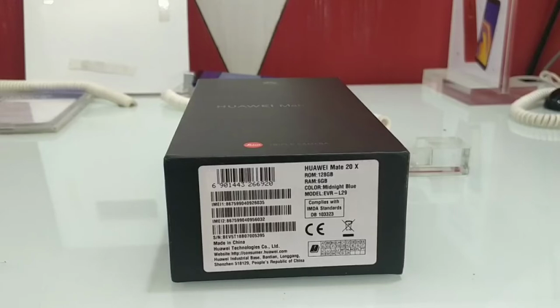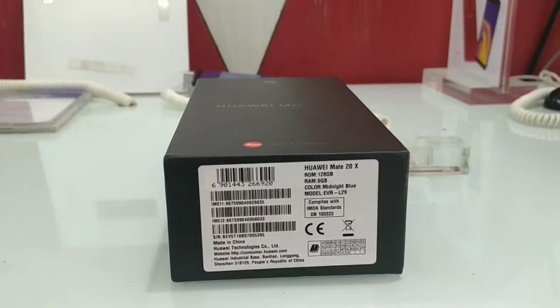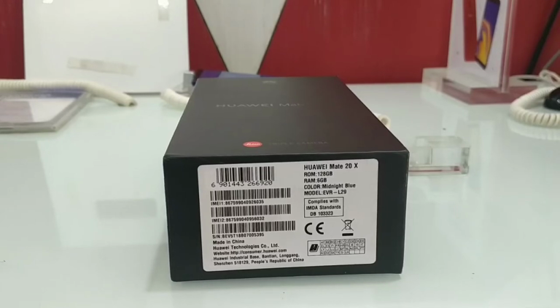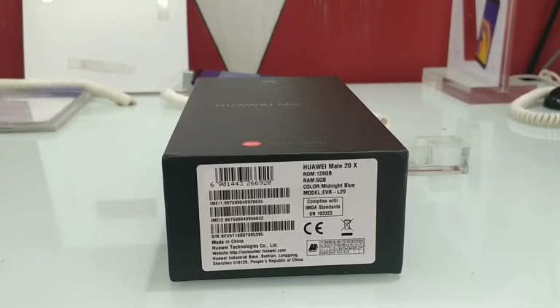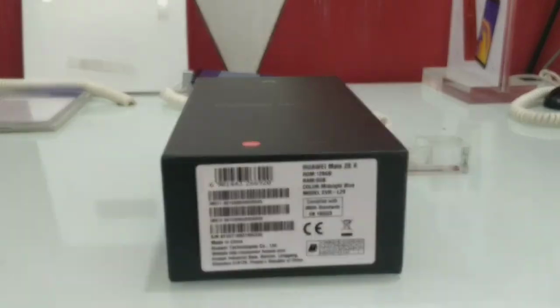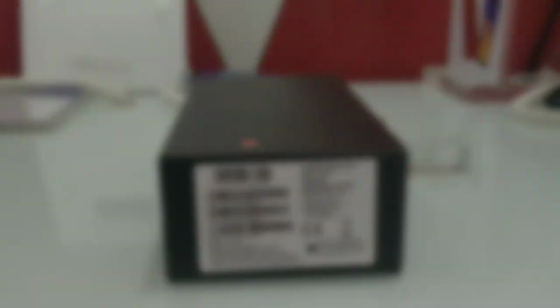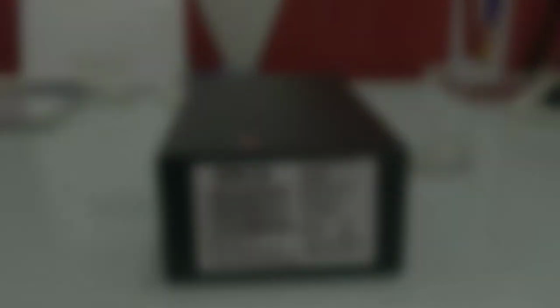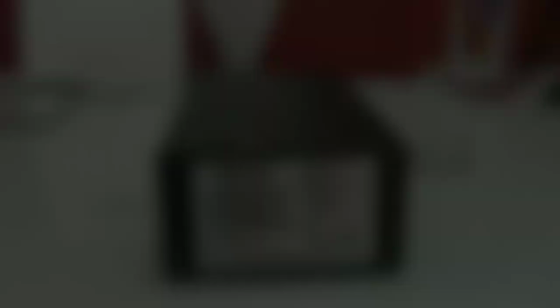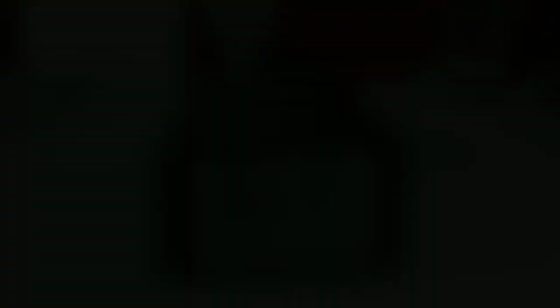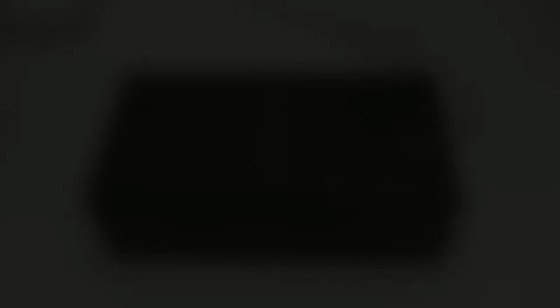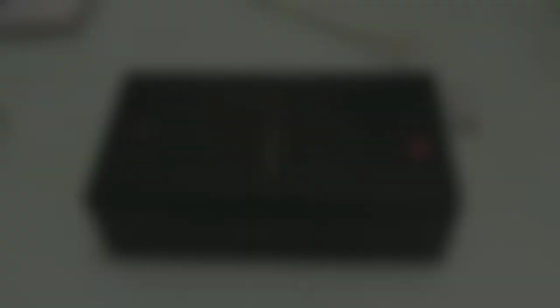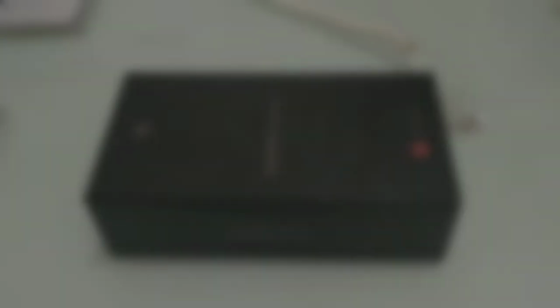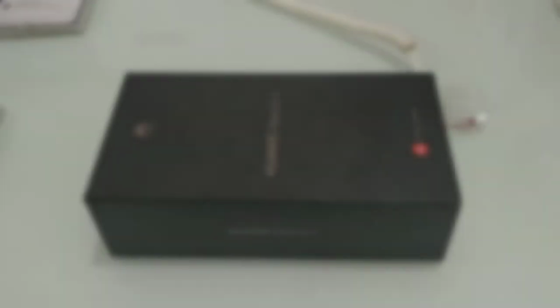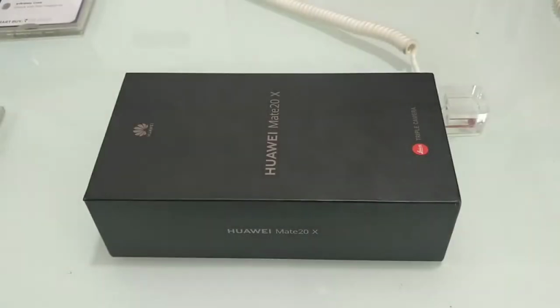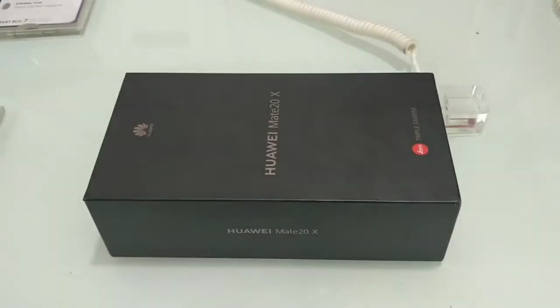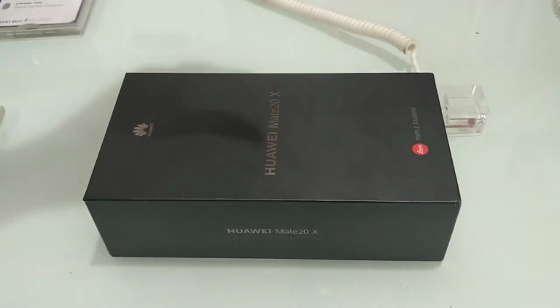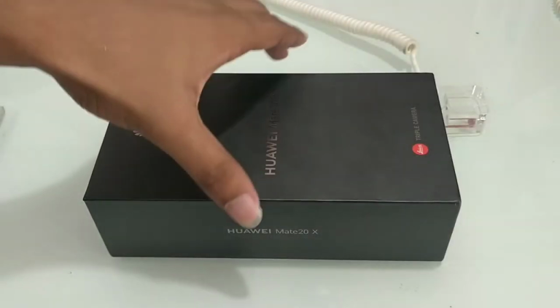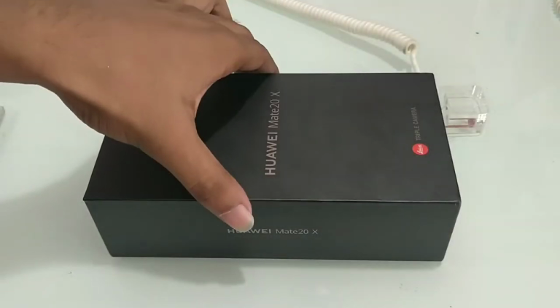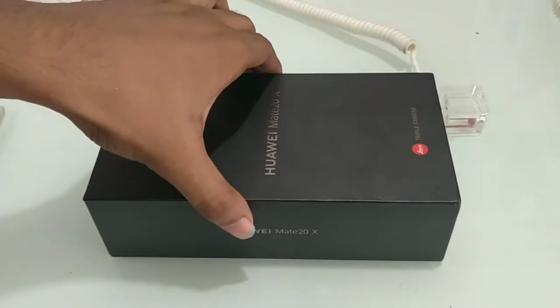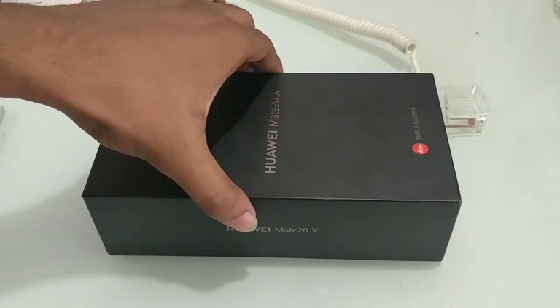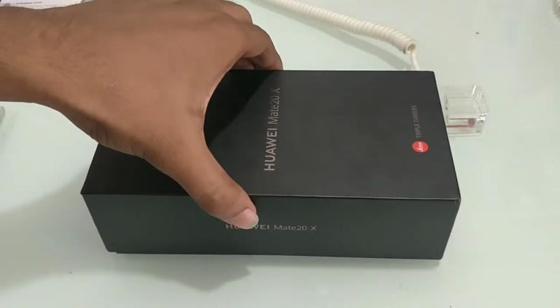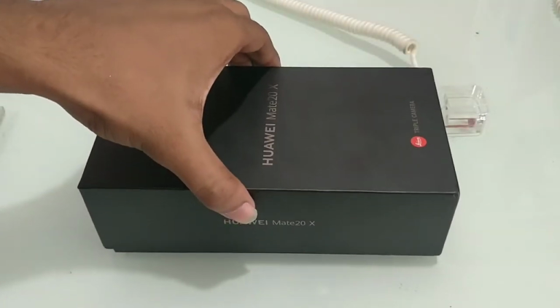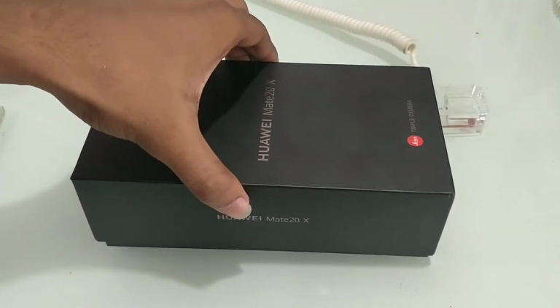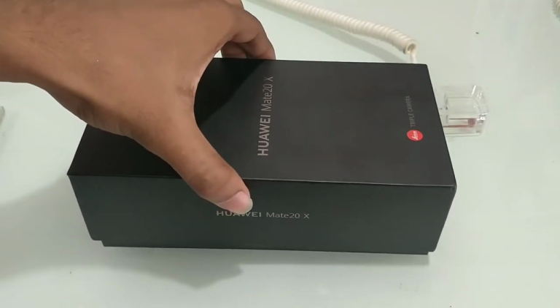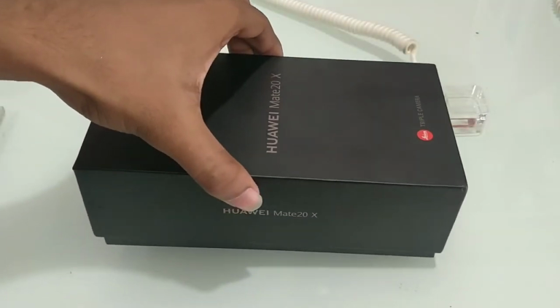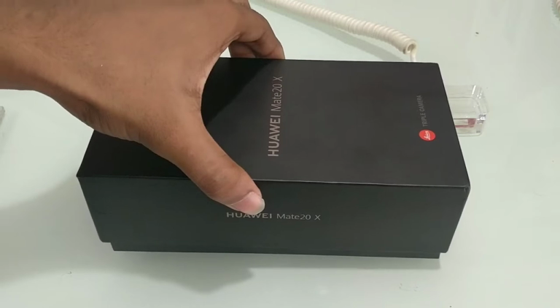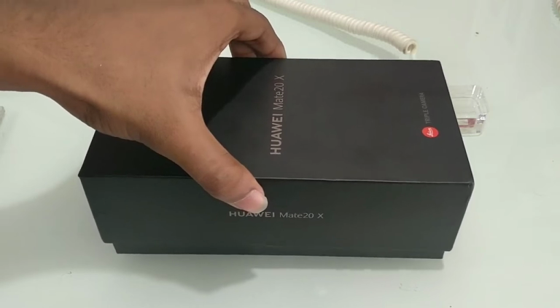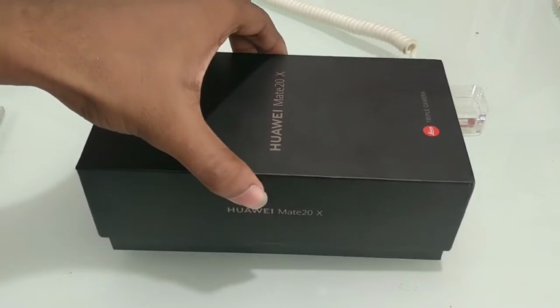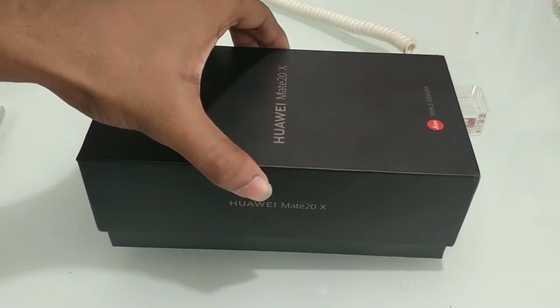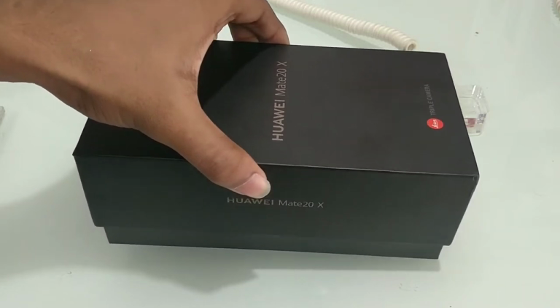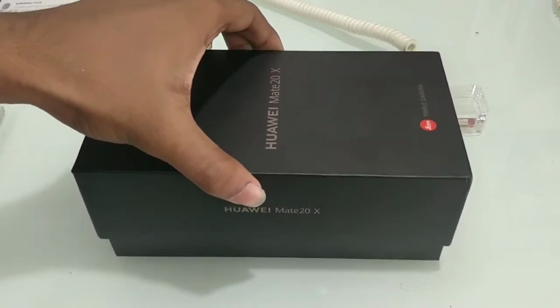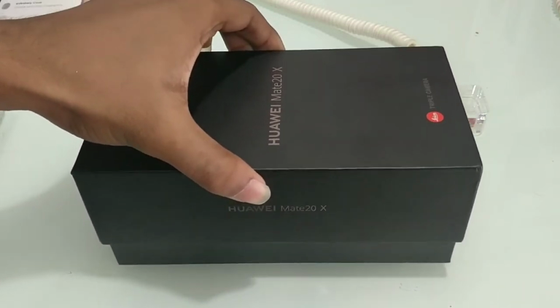This is Made in China. Friends, we have these specifications on the box, so let's open the box.